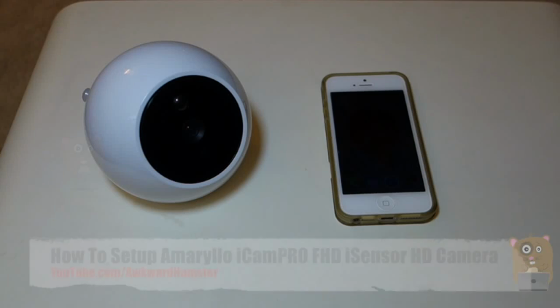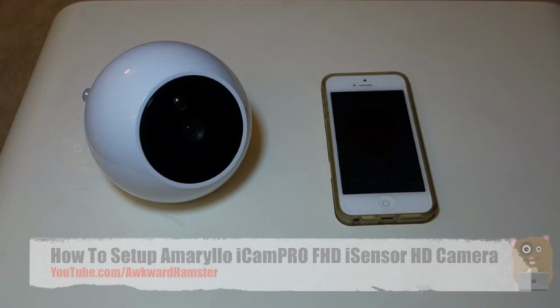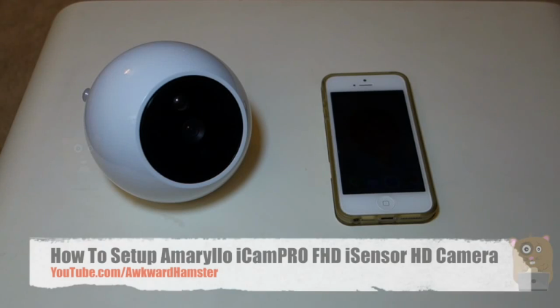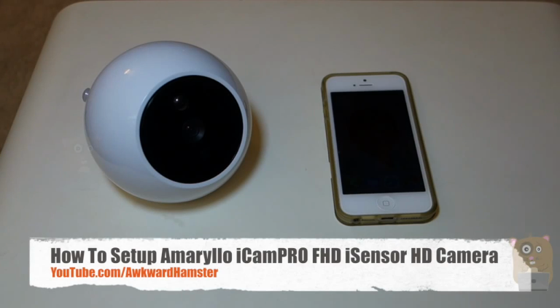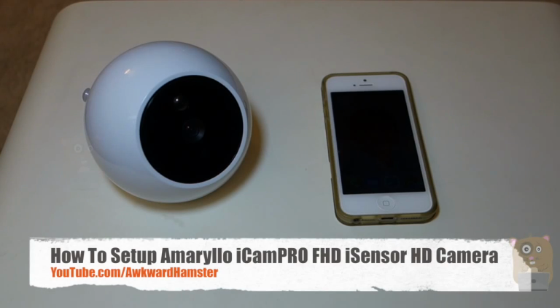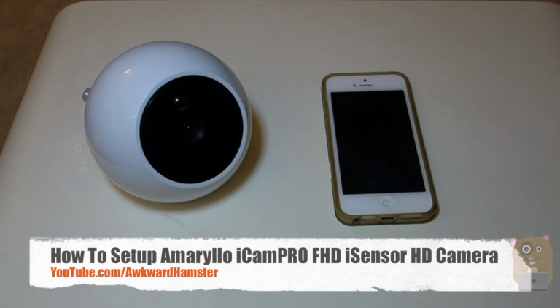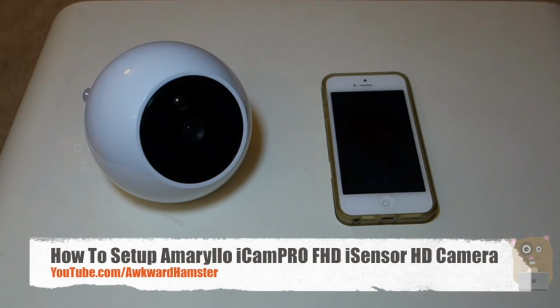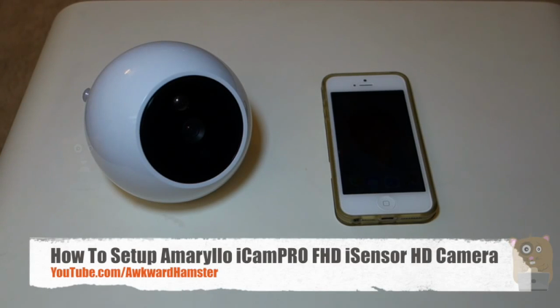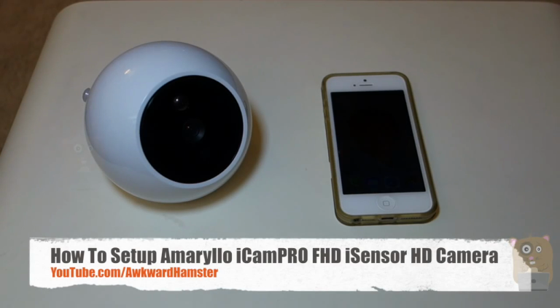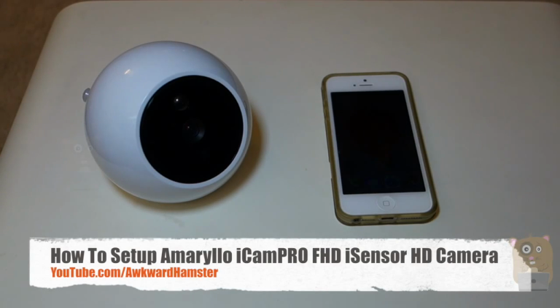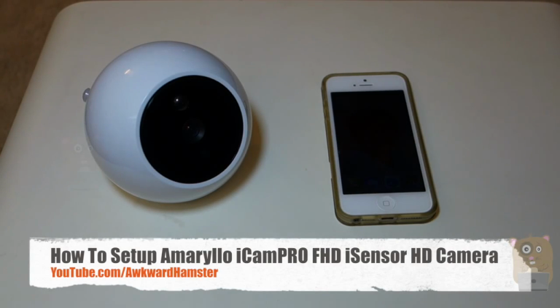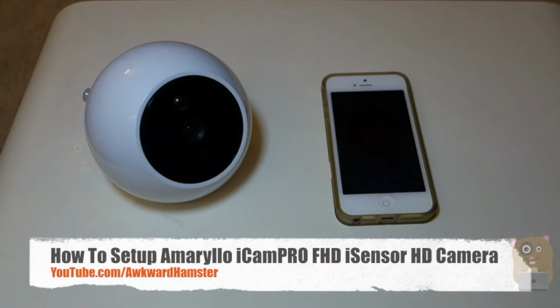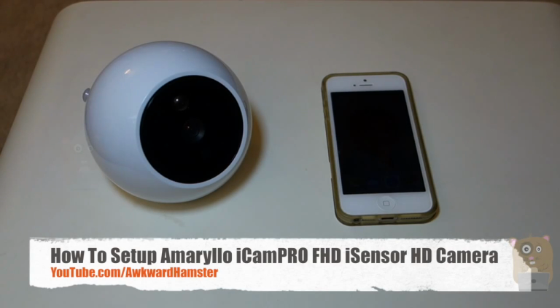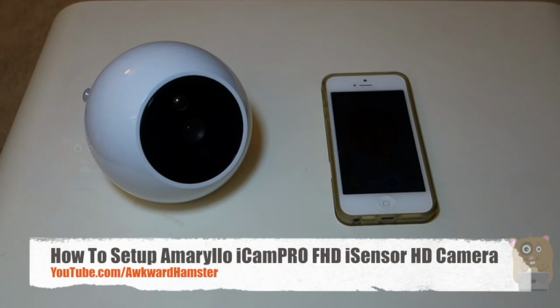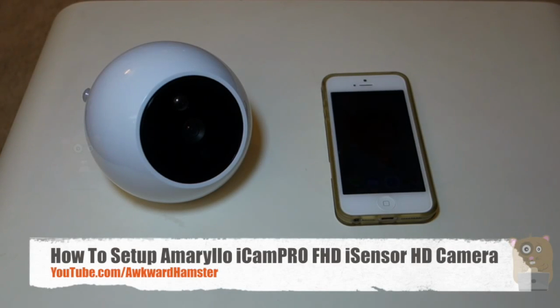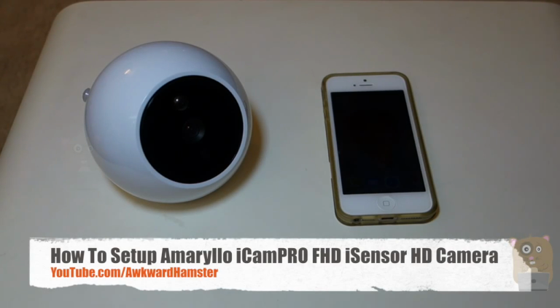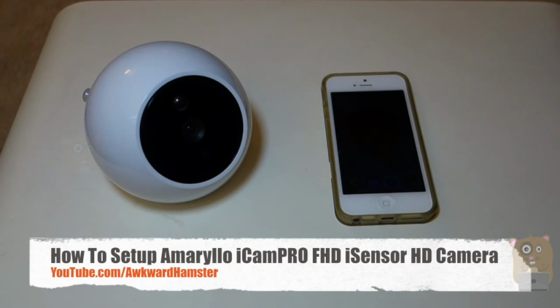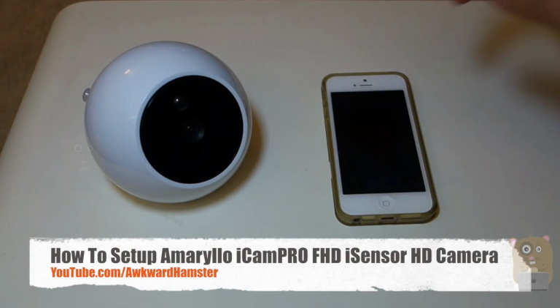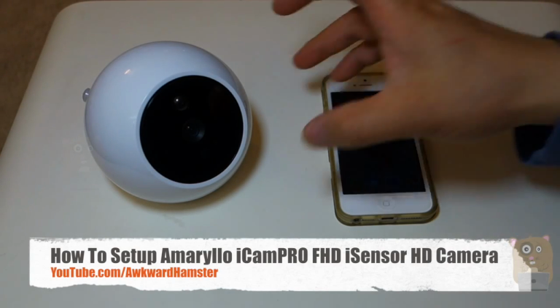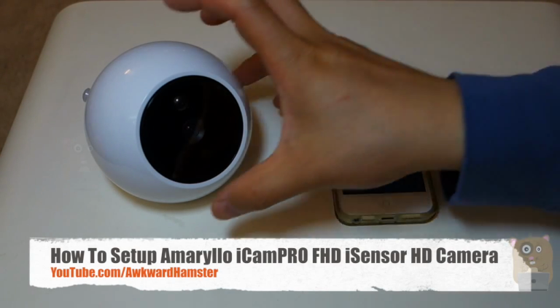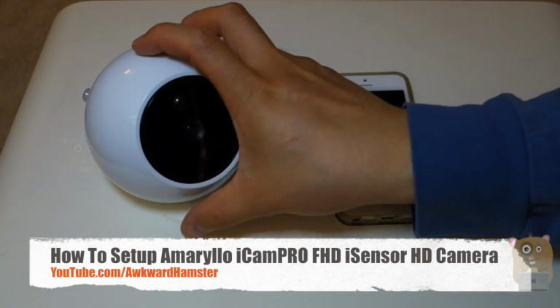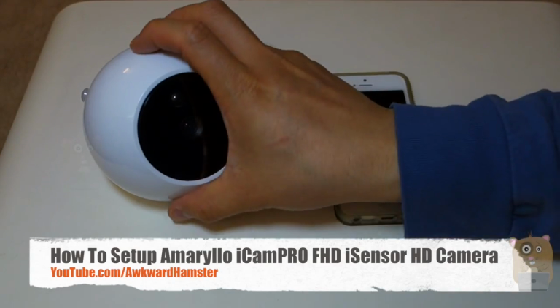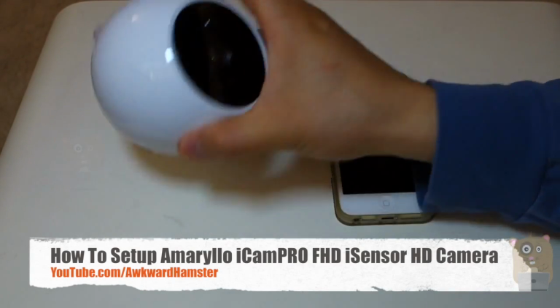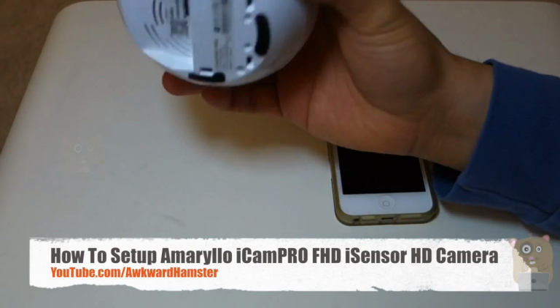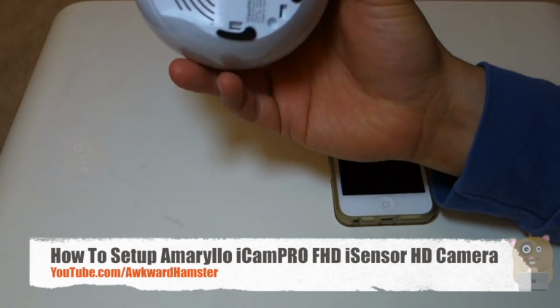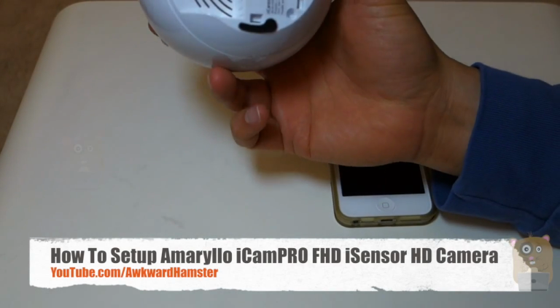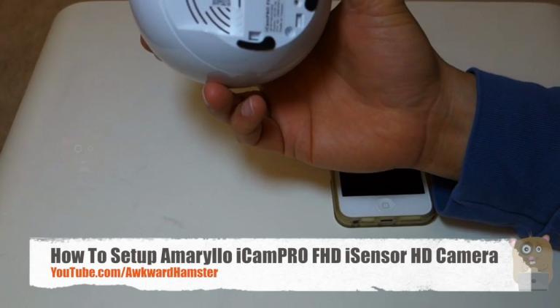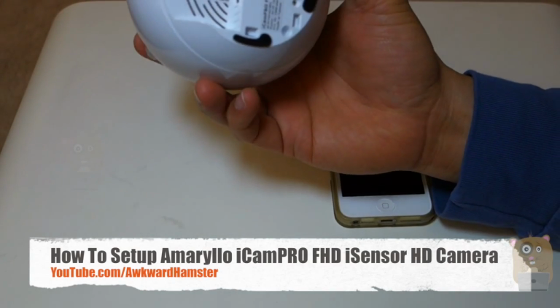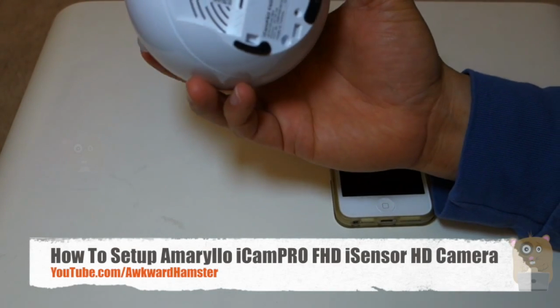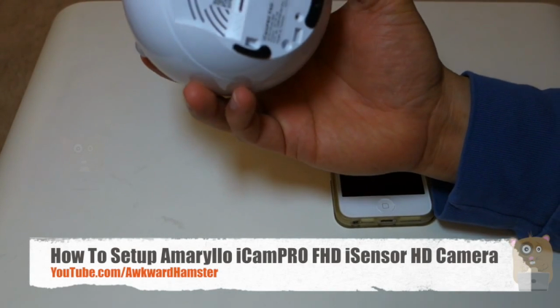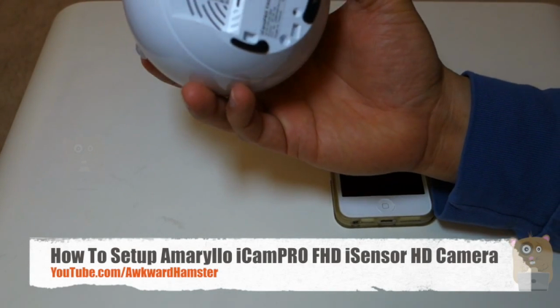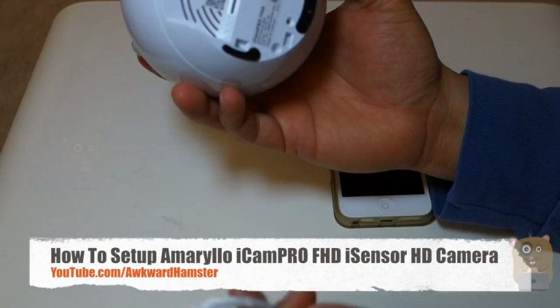Hi, welcome to Ogre Hamster. Today I'll be demonstrating how to set up this iCam Pro Full HD camera from Amarillo.